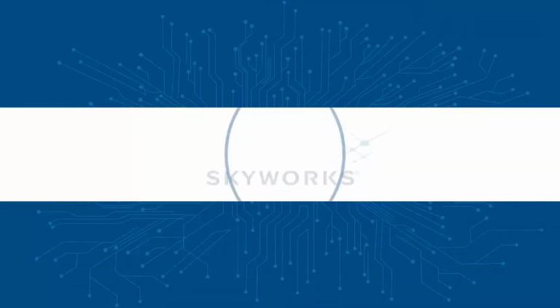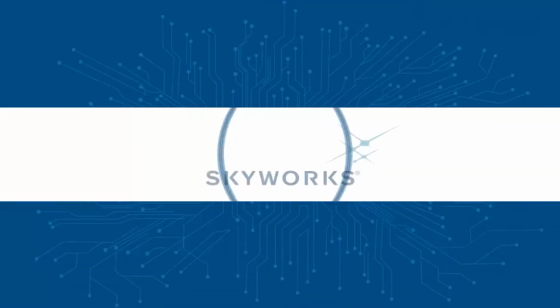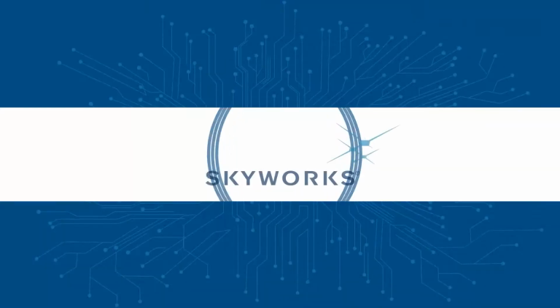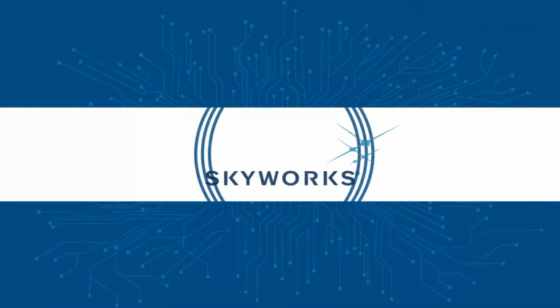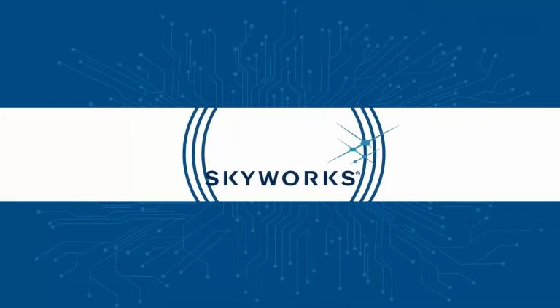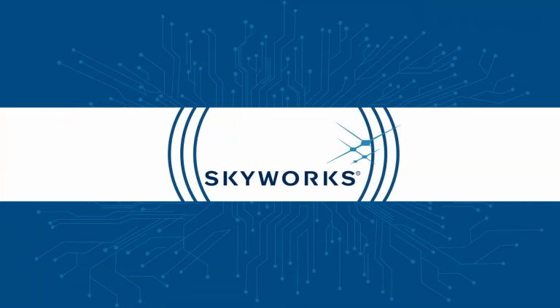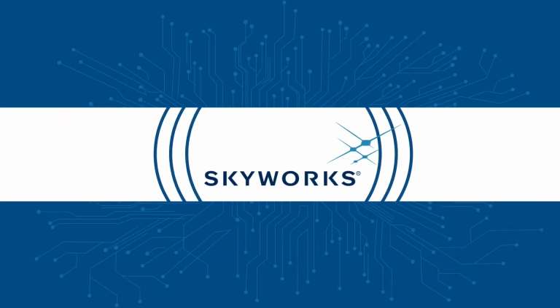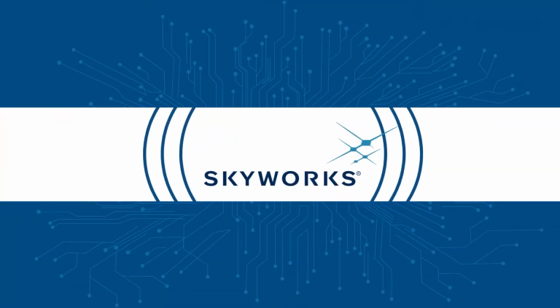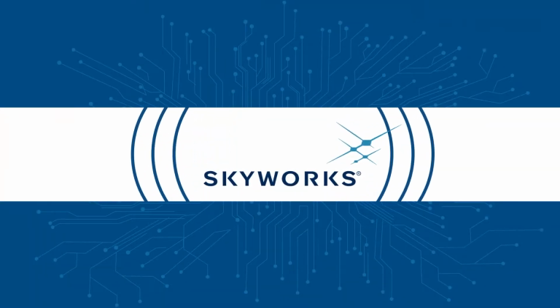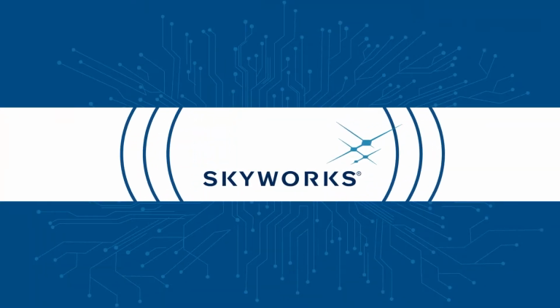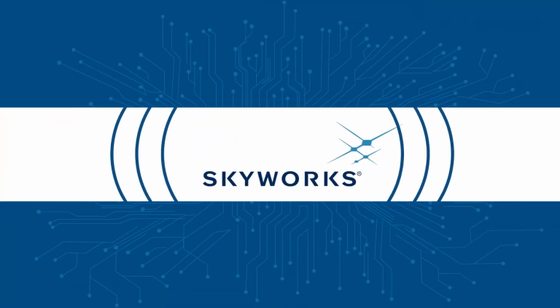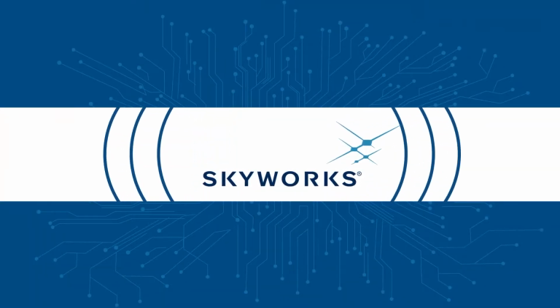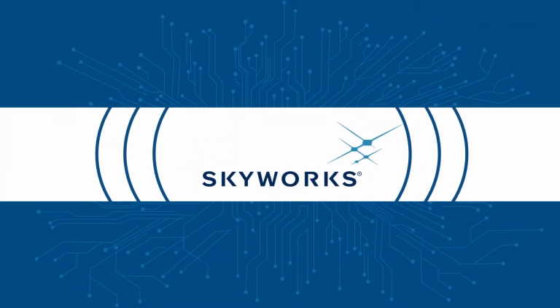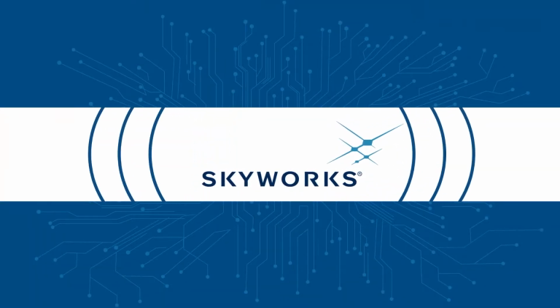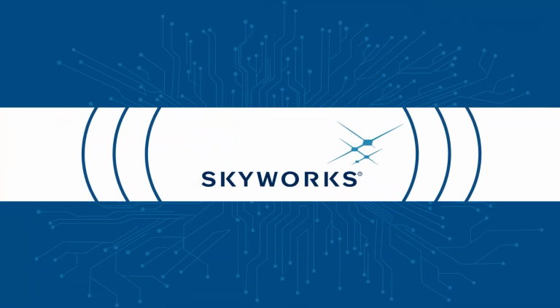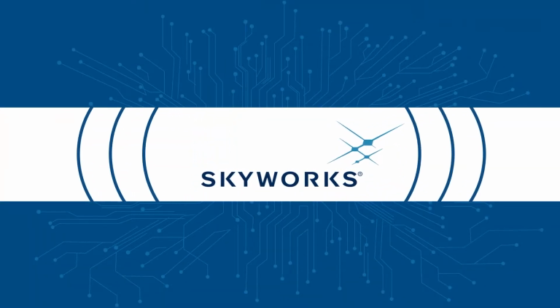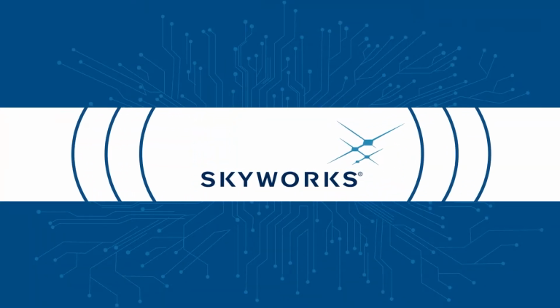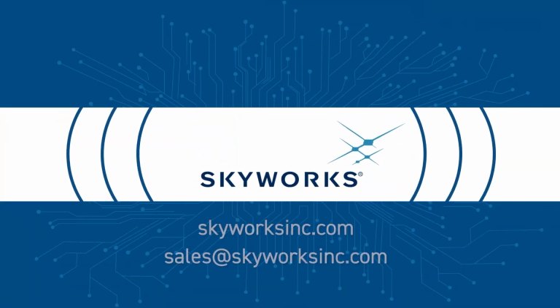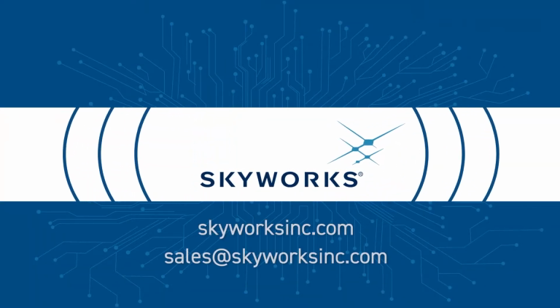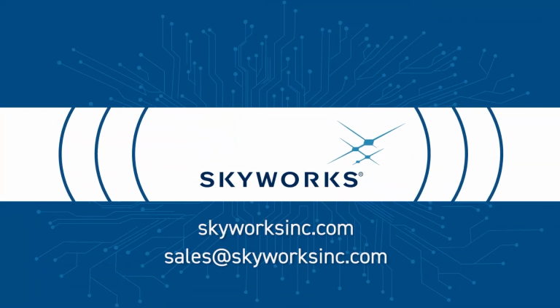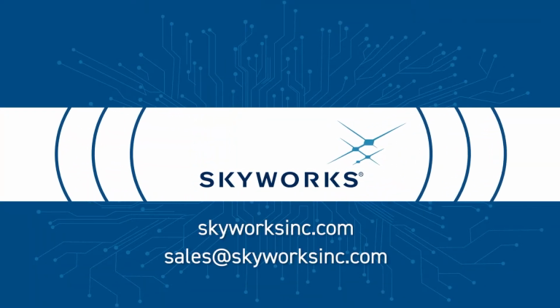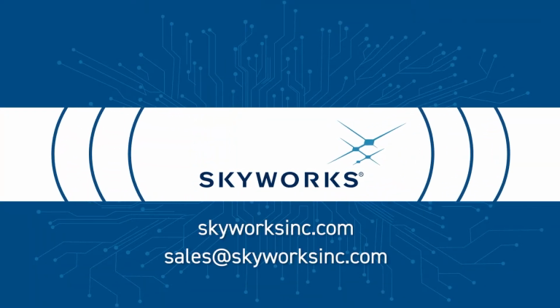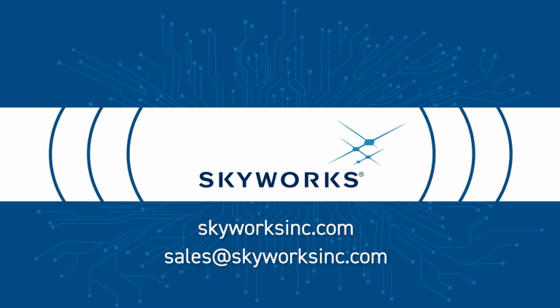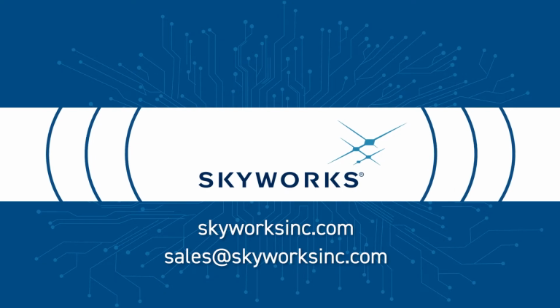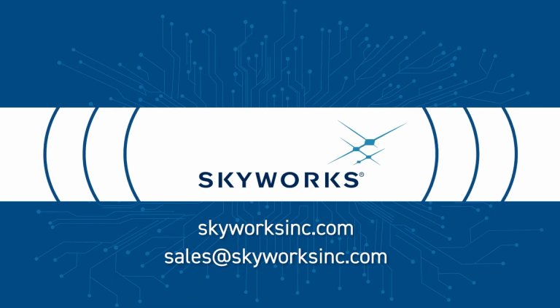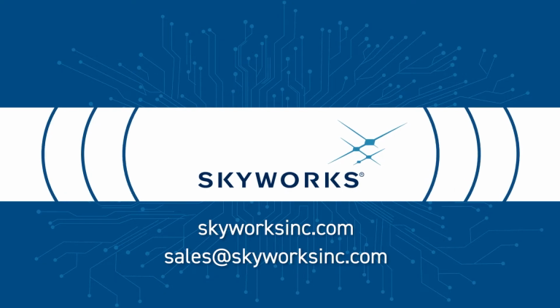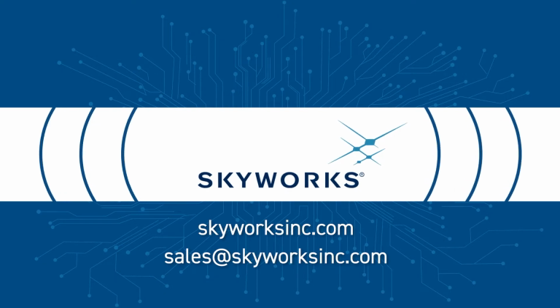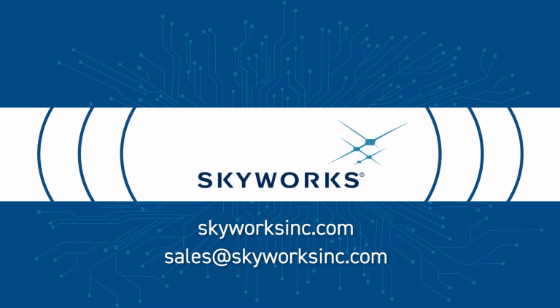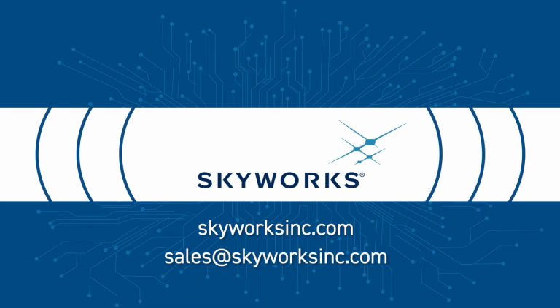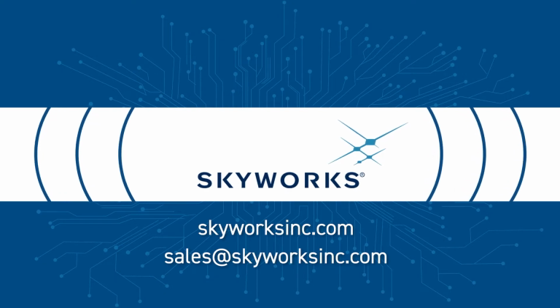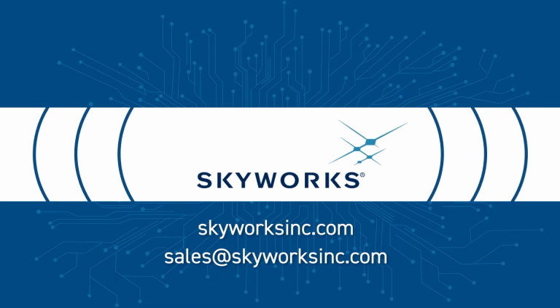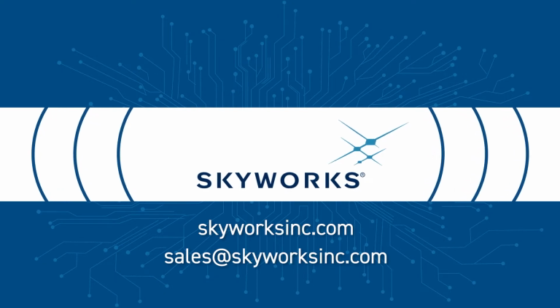For more information about Skyworks switches, visit skyworksinc.com or contact sales.